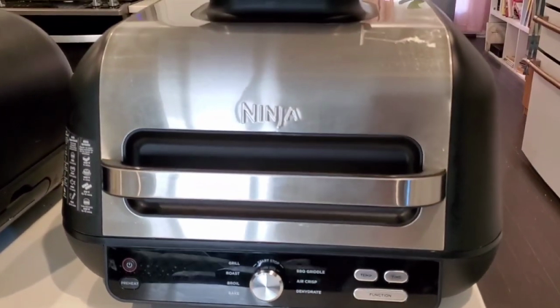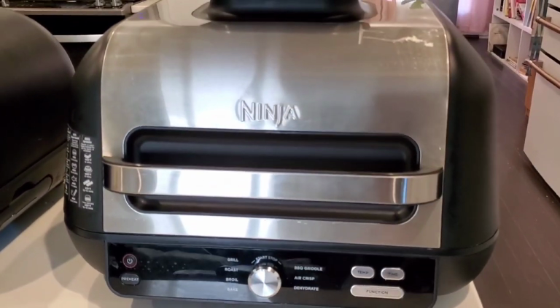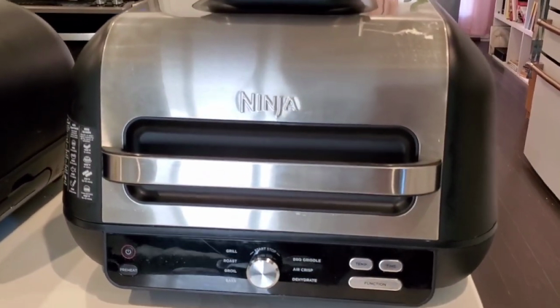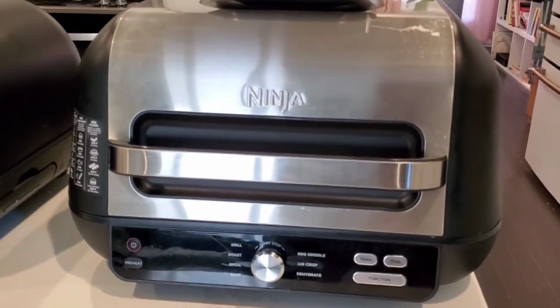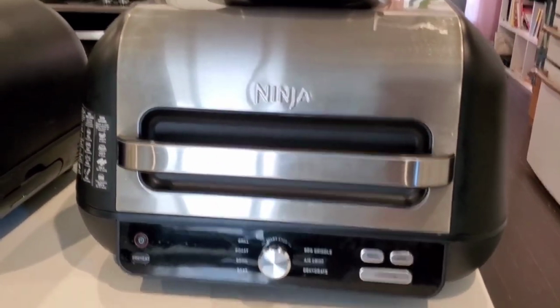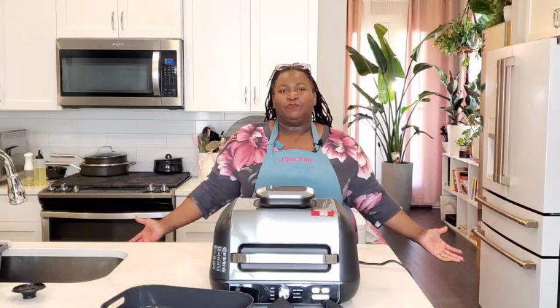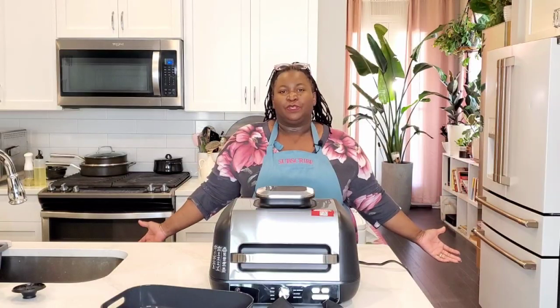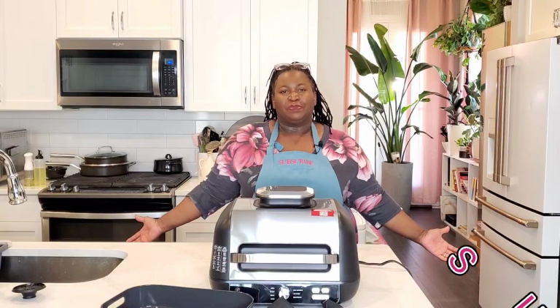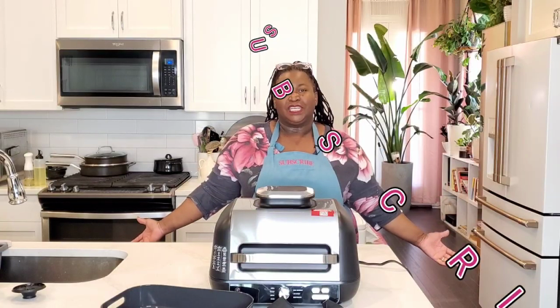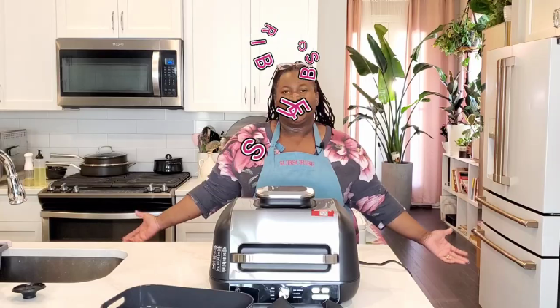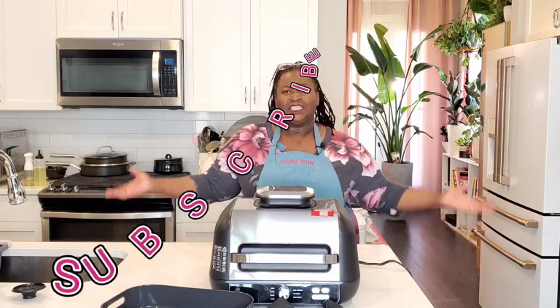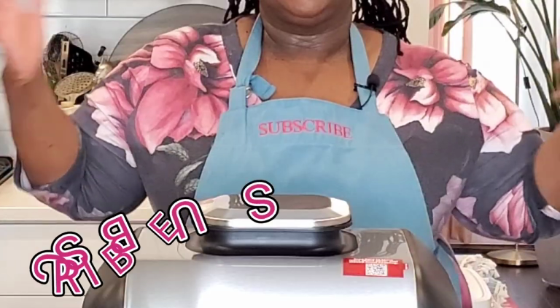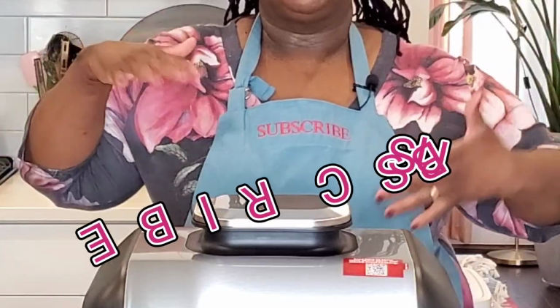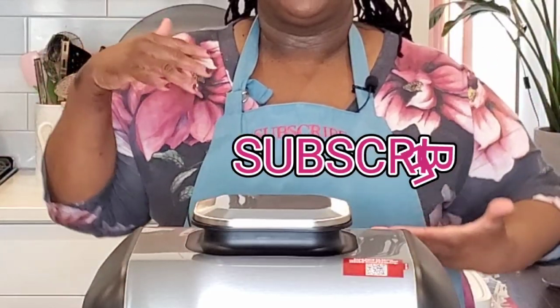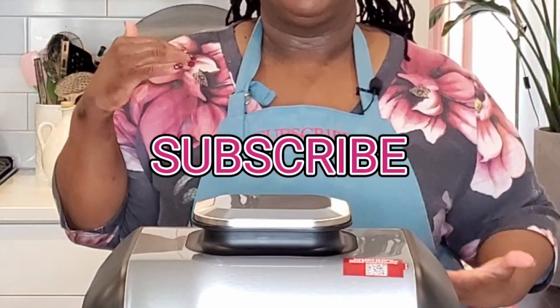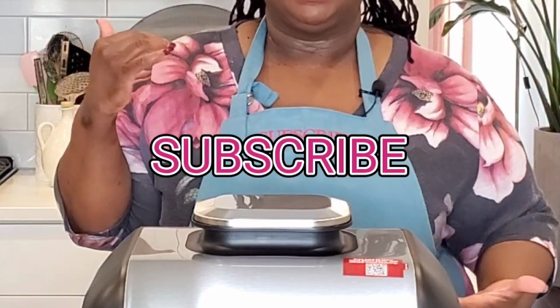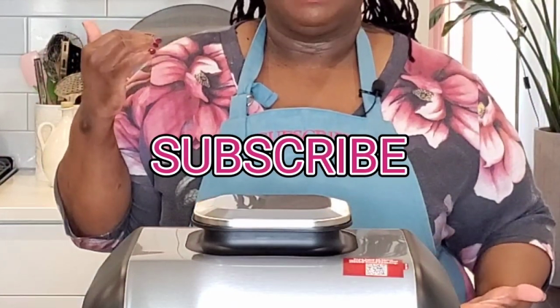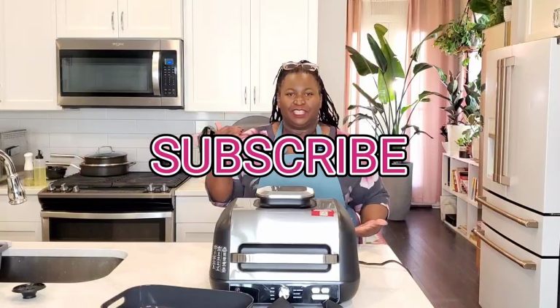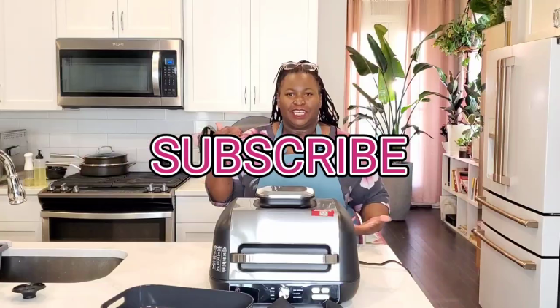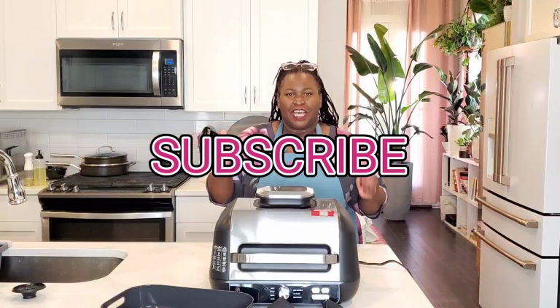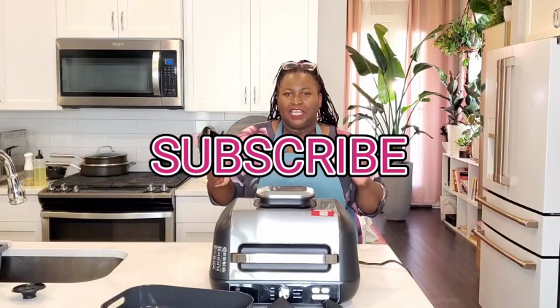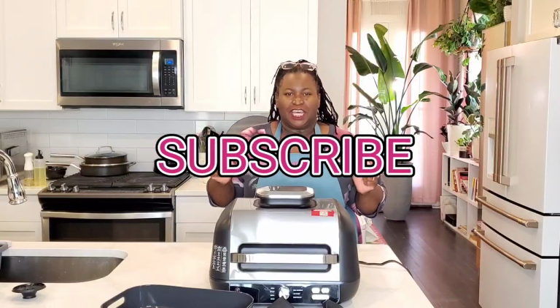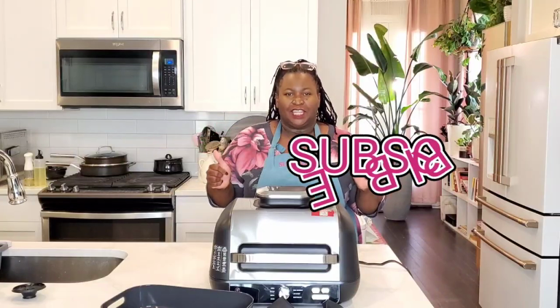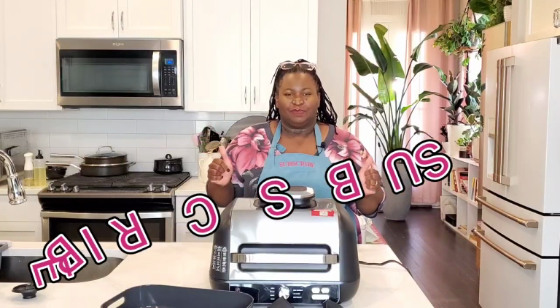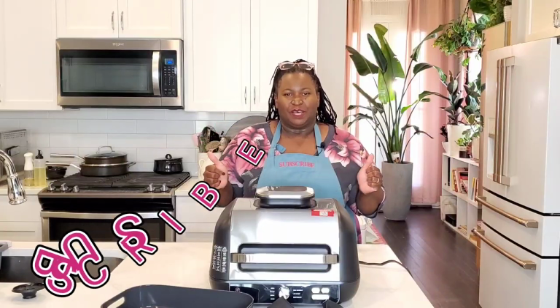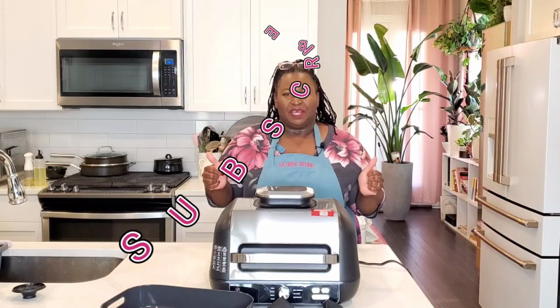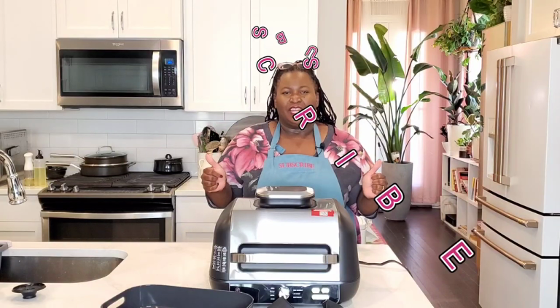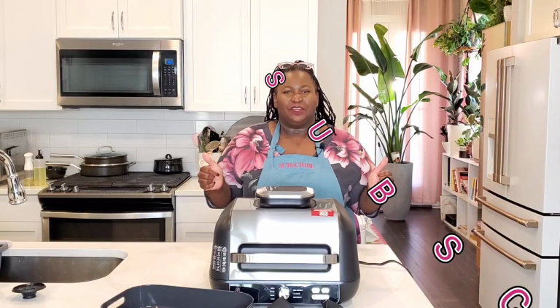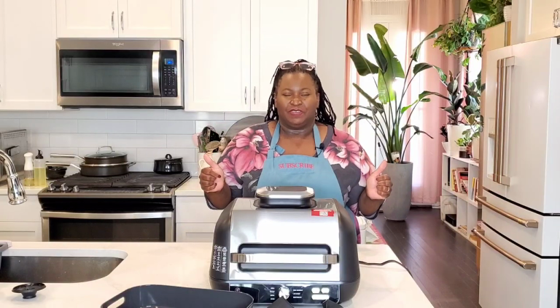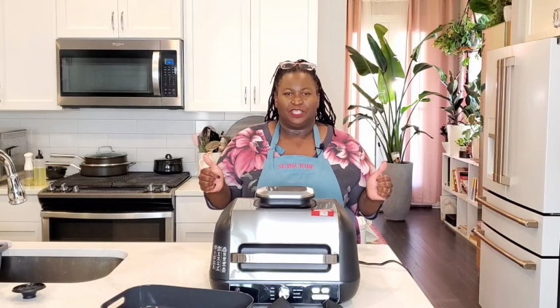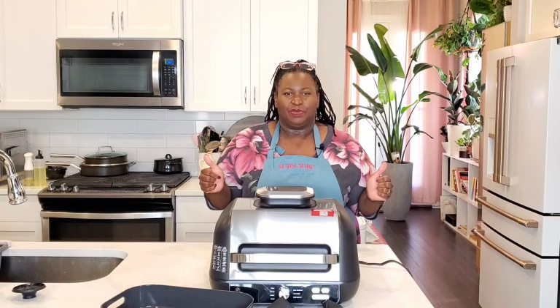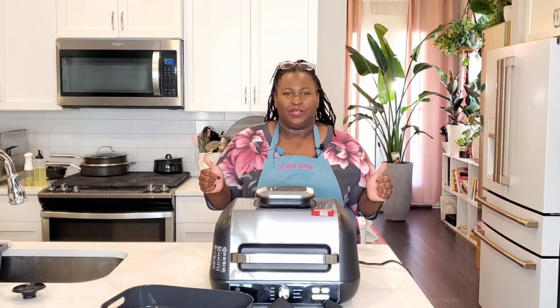Let's get into it, but first please subscribe to Sweet Savant. Hit that thumbs up and that notification bell.